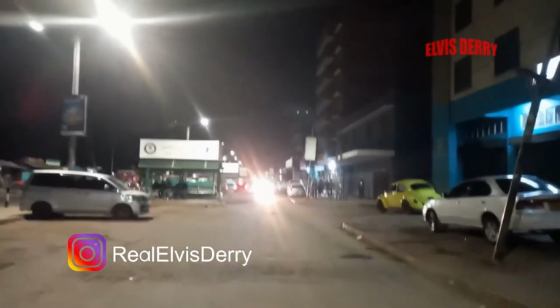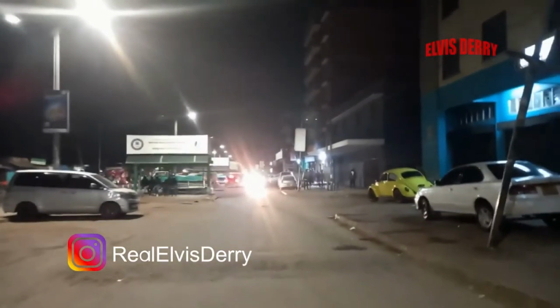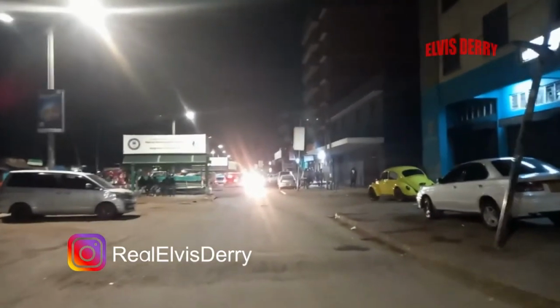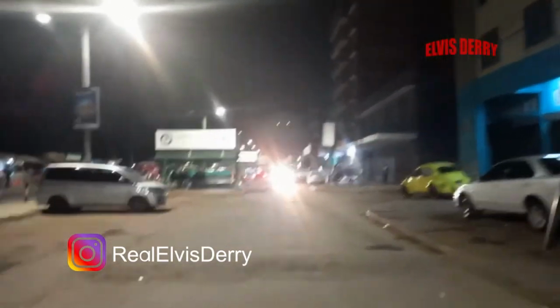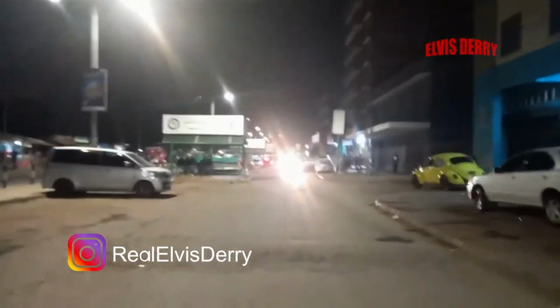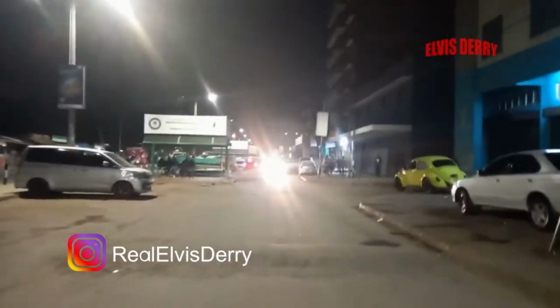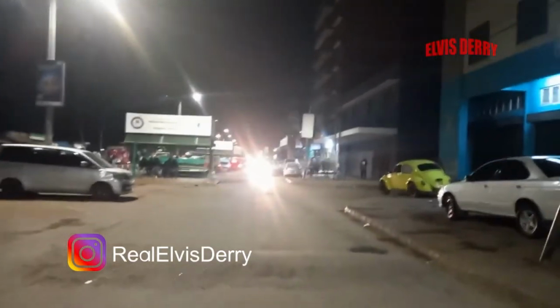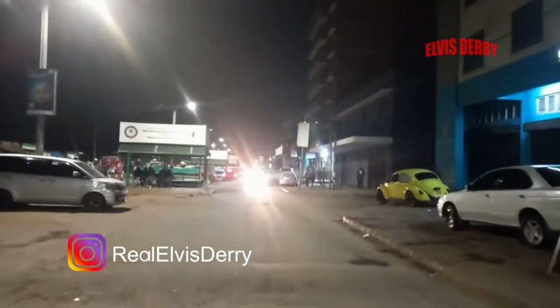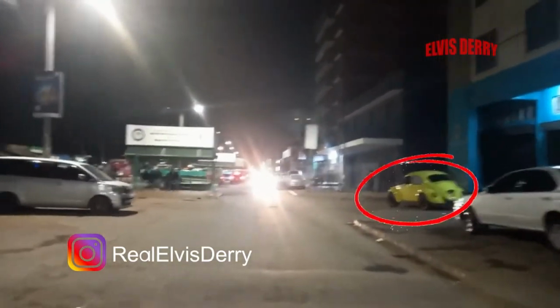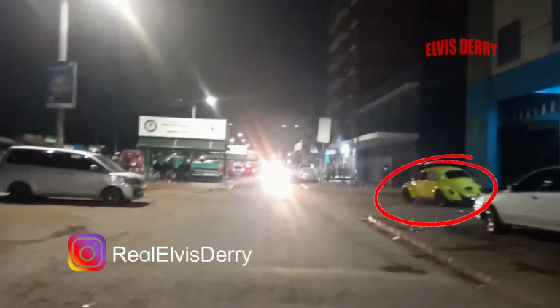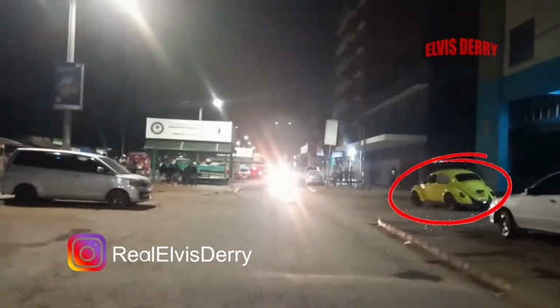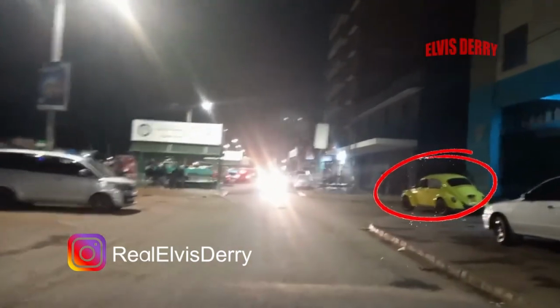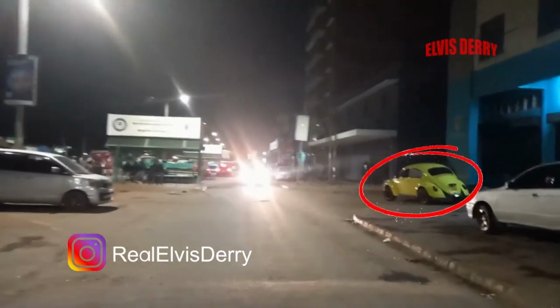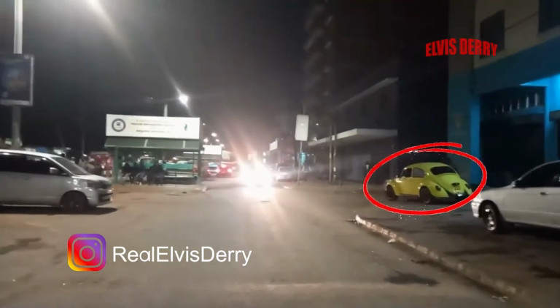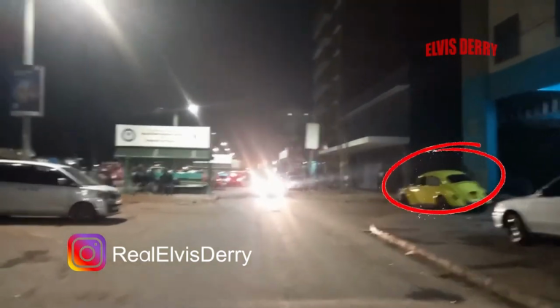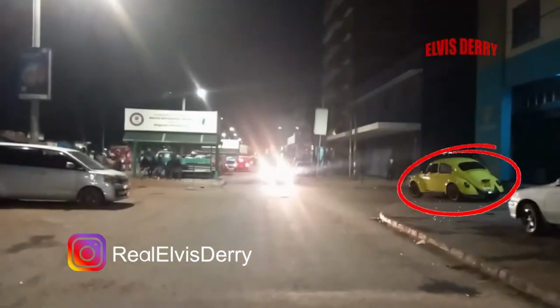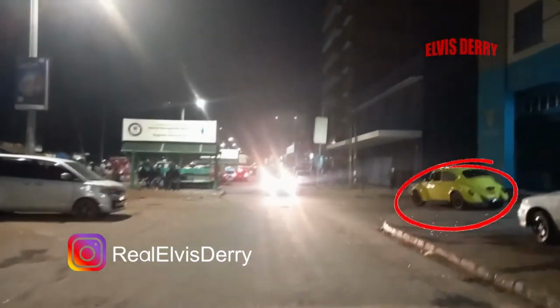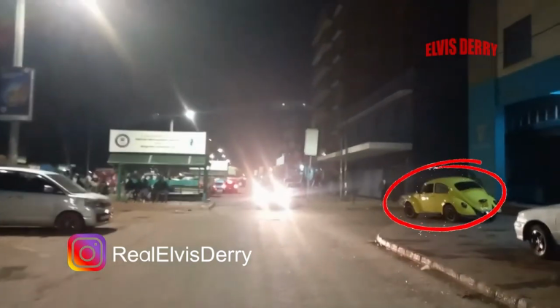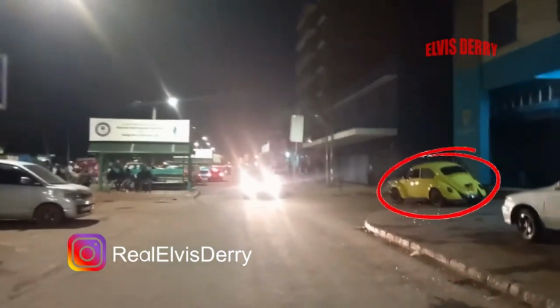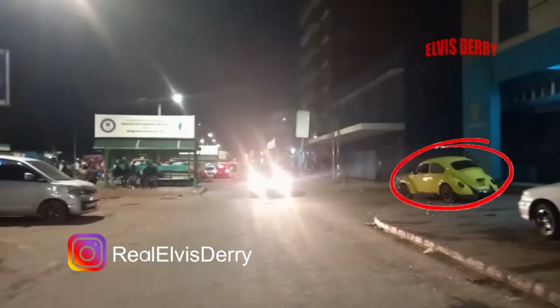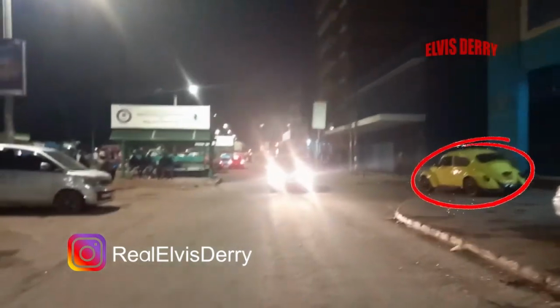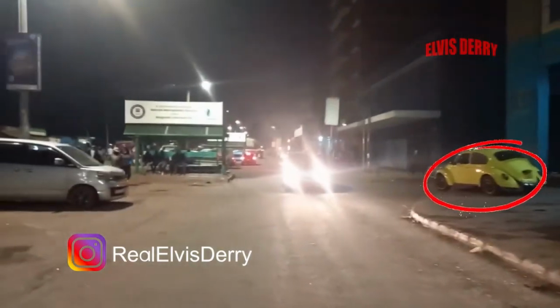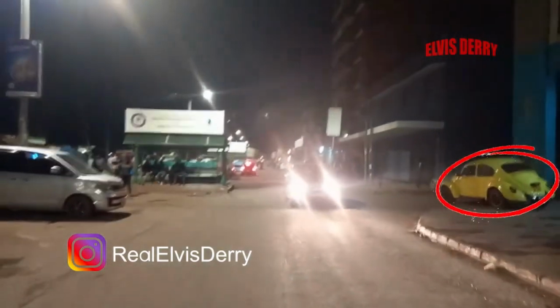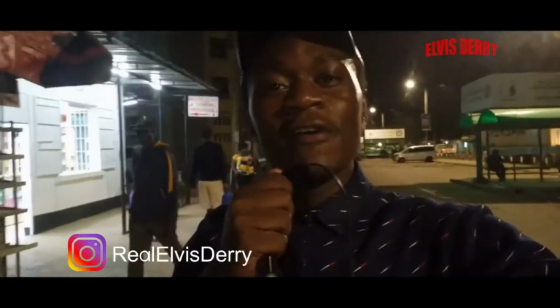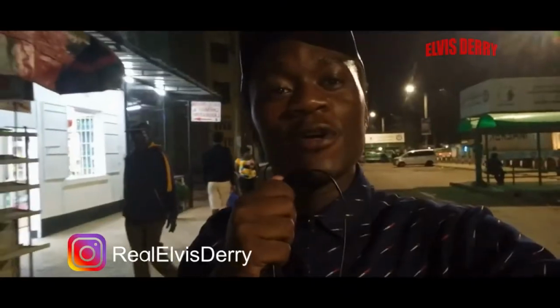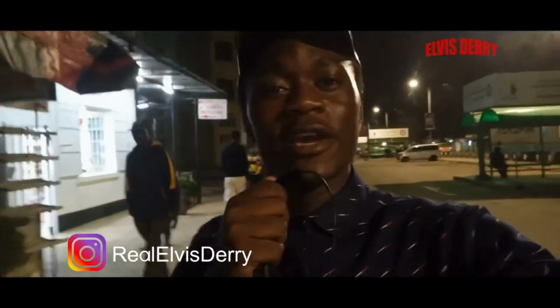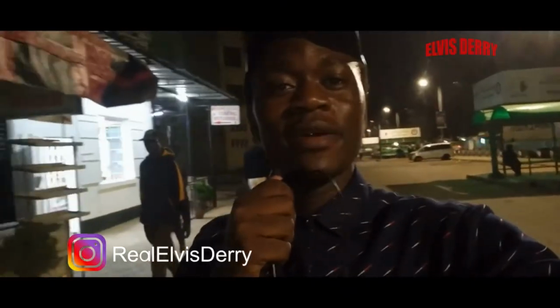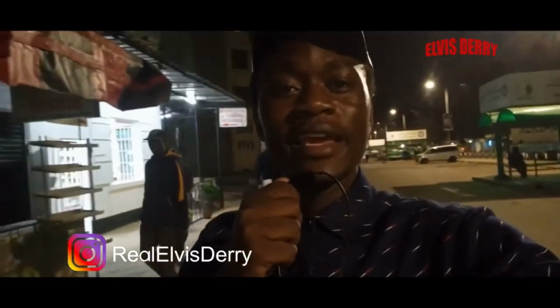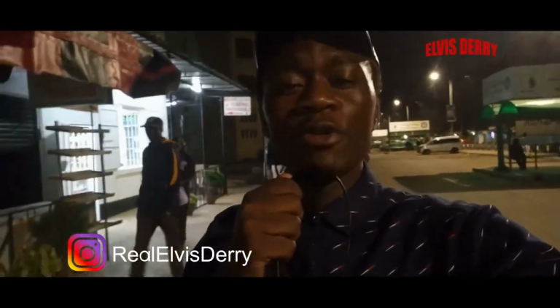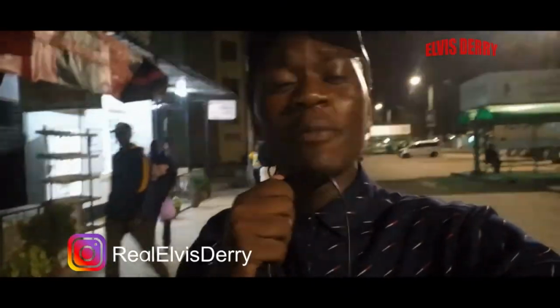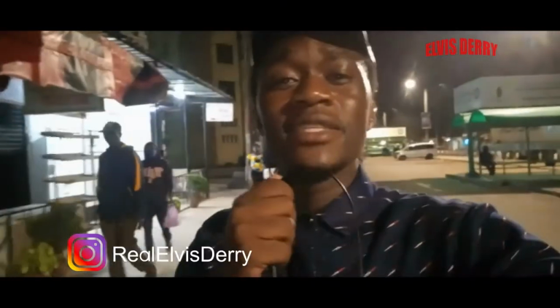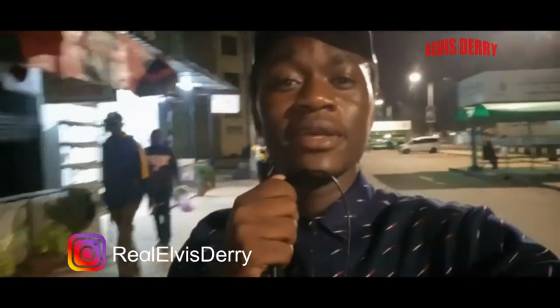I was looking around here and I saw this amazing Volkswagen — old school Volkswagen, man. It looks amazing.